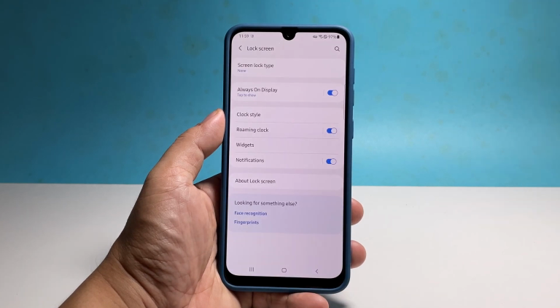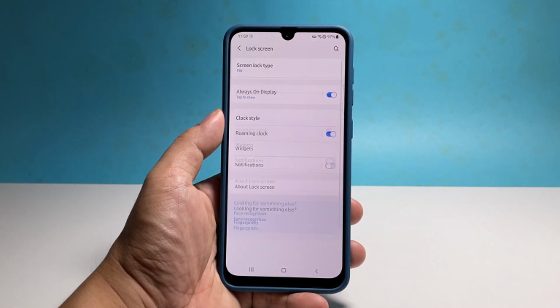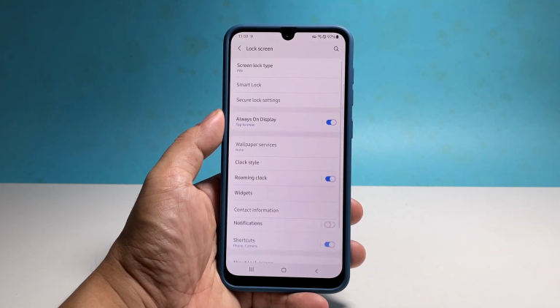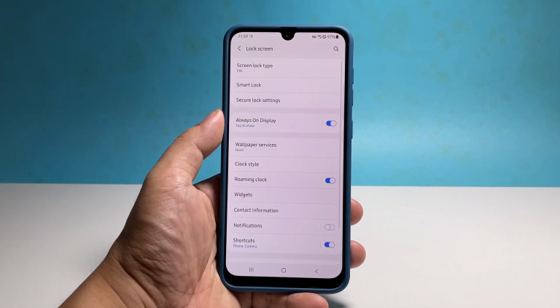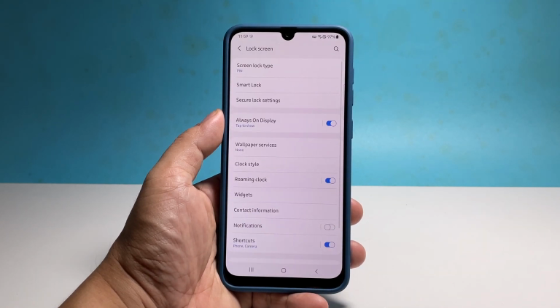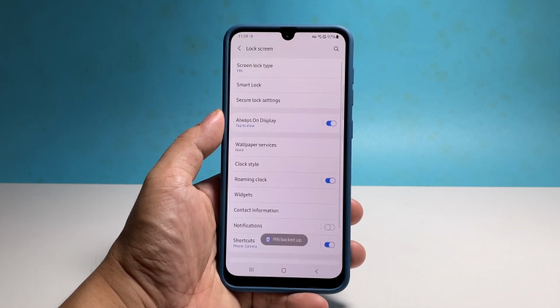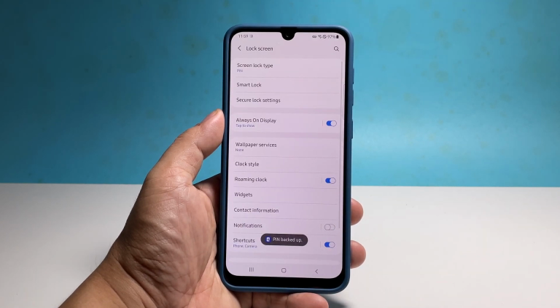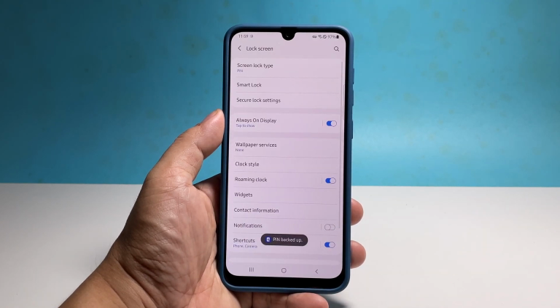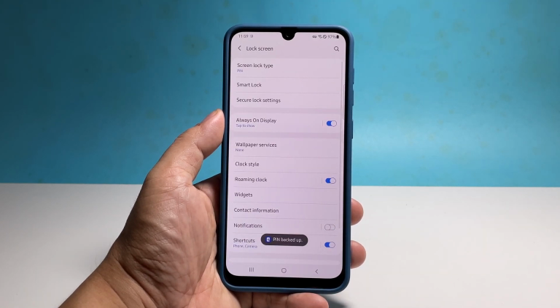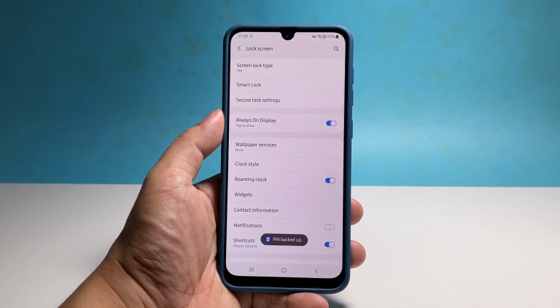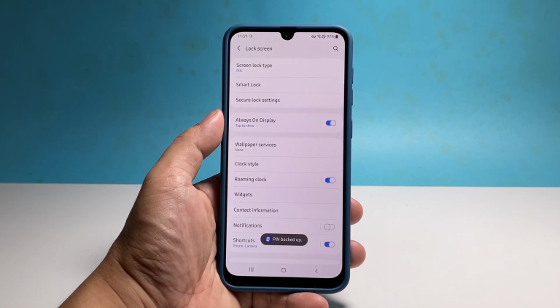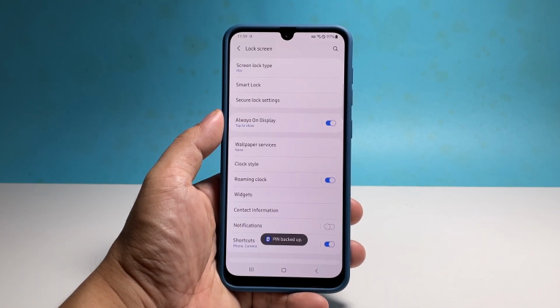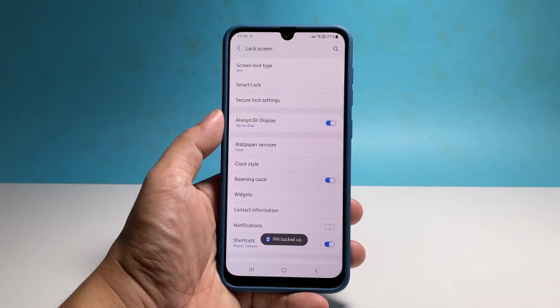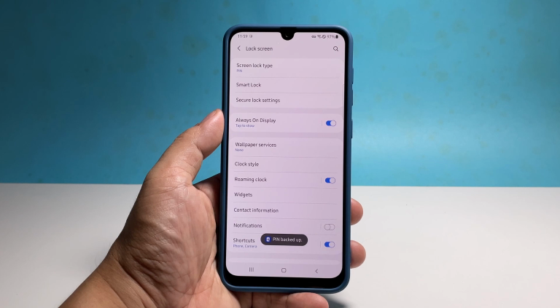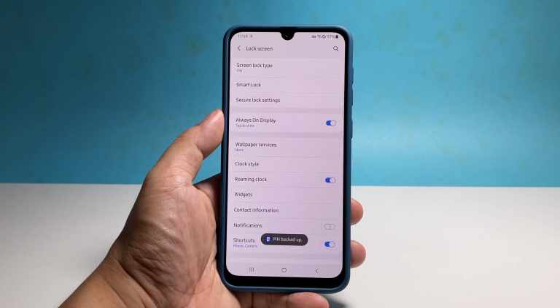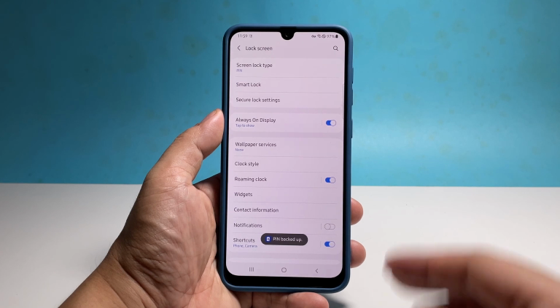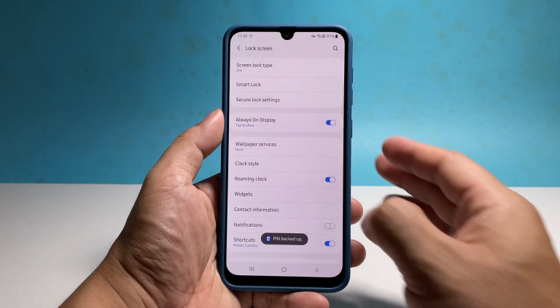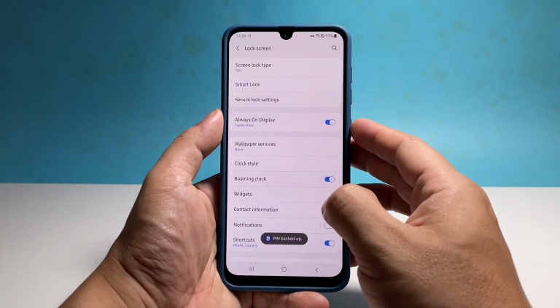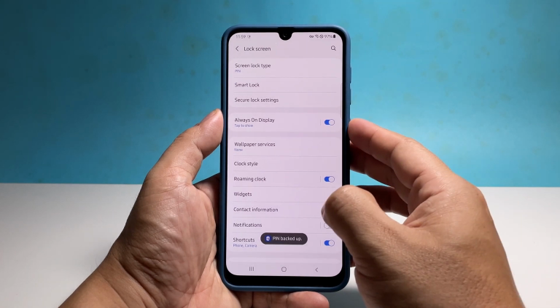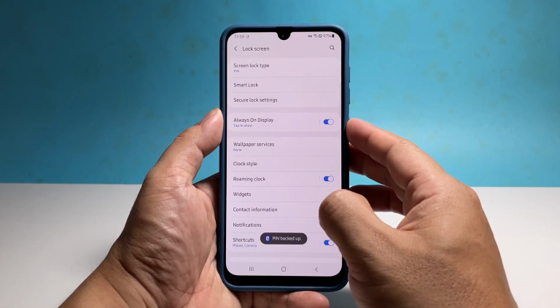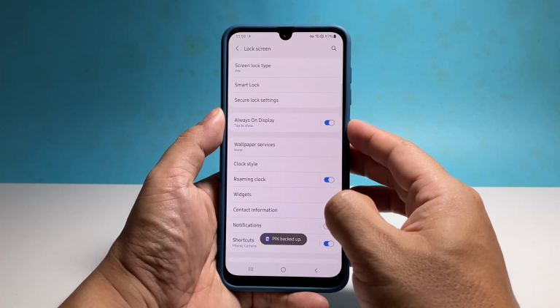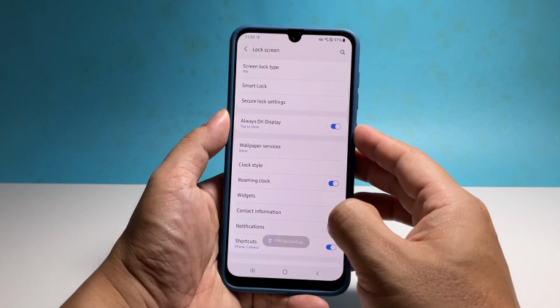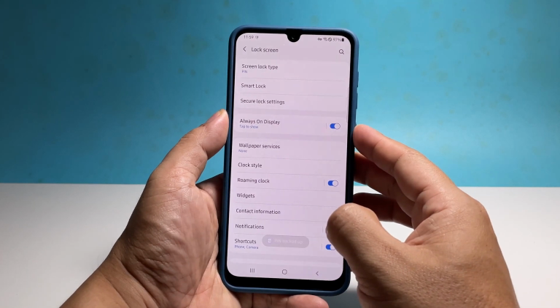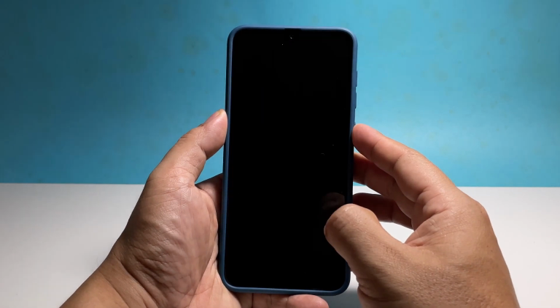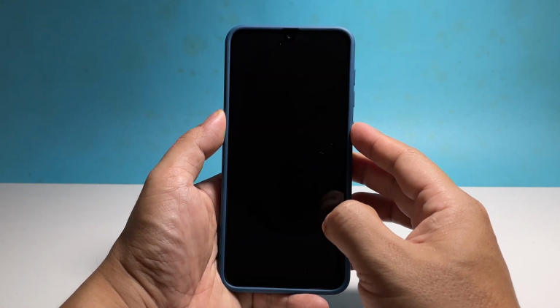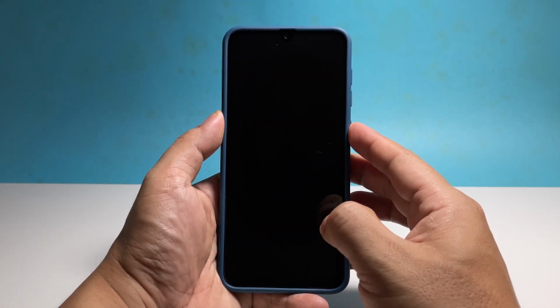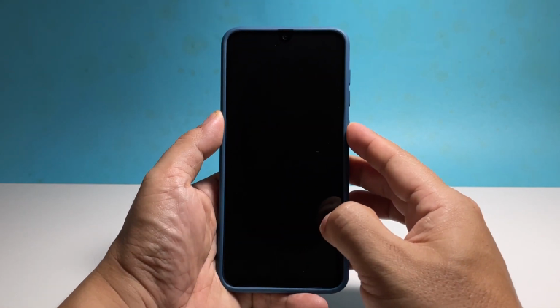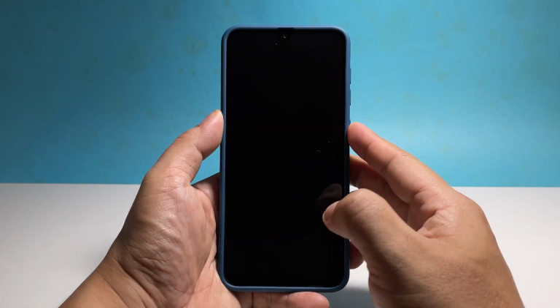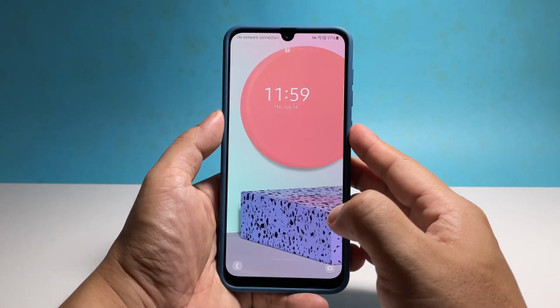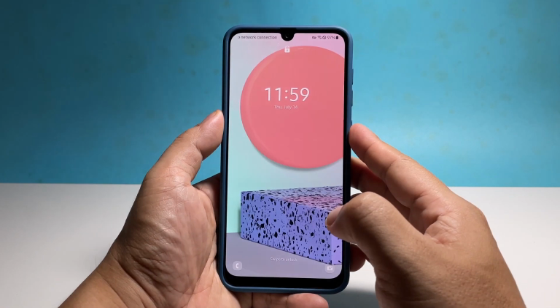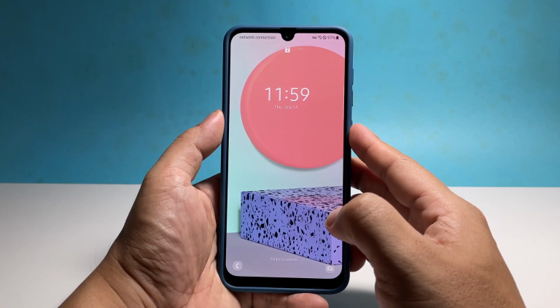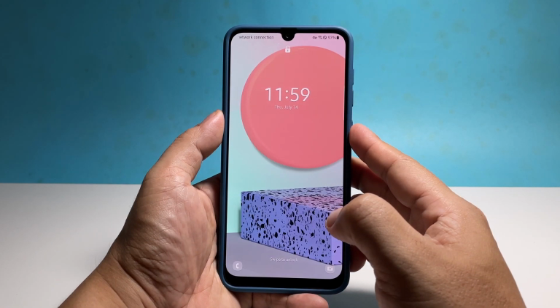After that, the PIN will be saved and you can now unlock your phone using it. Test it out by locking your phone and then entering your PIN.